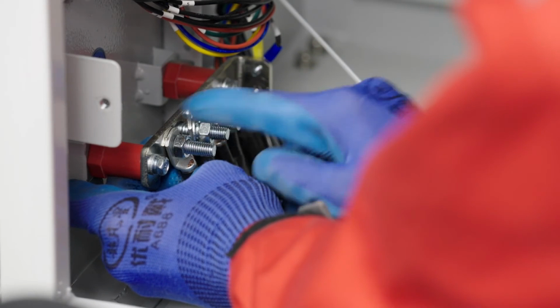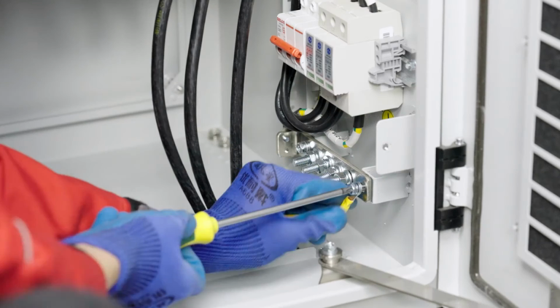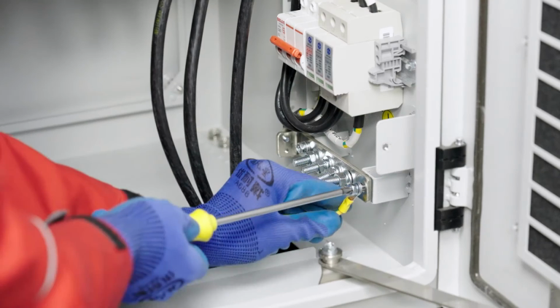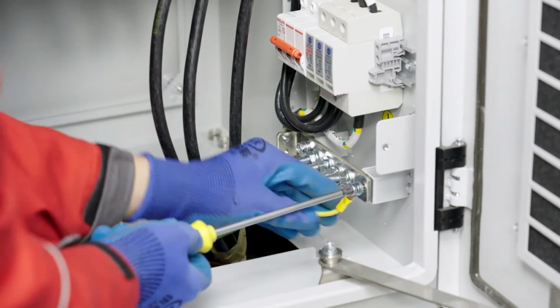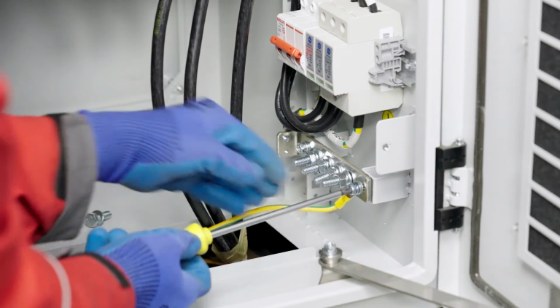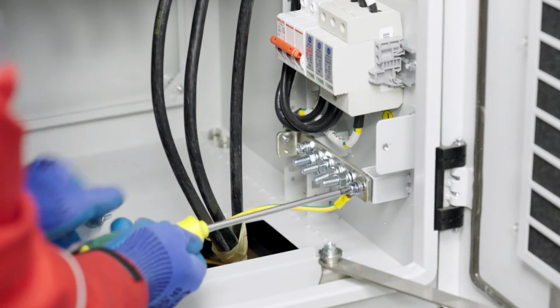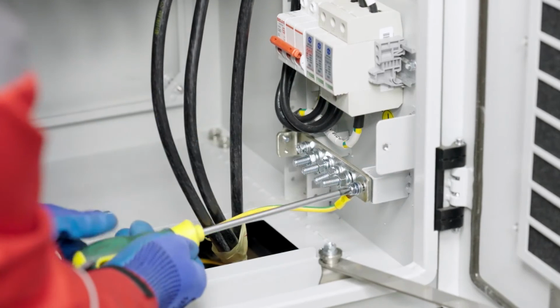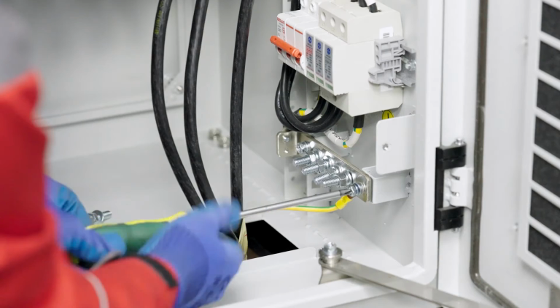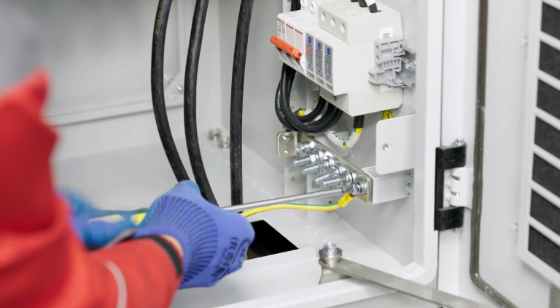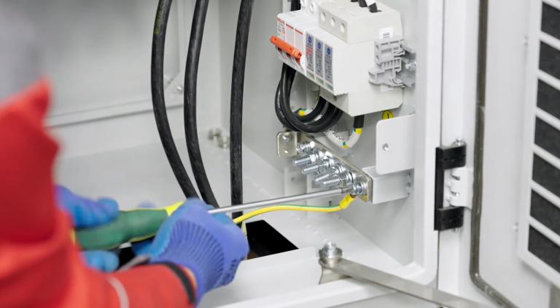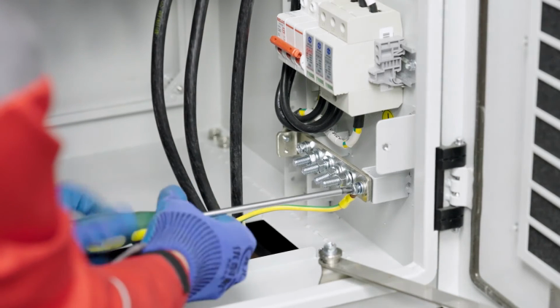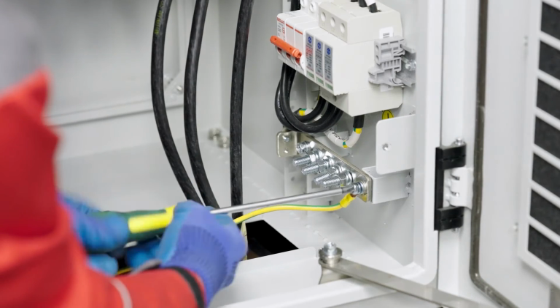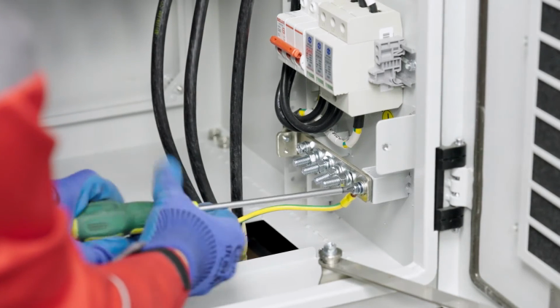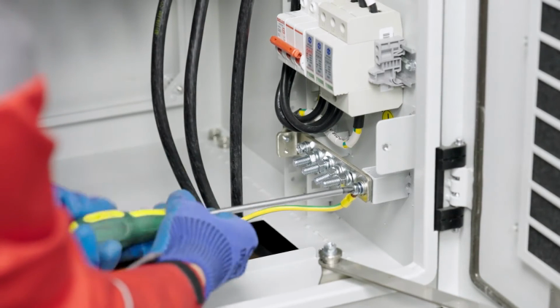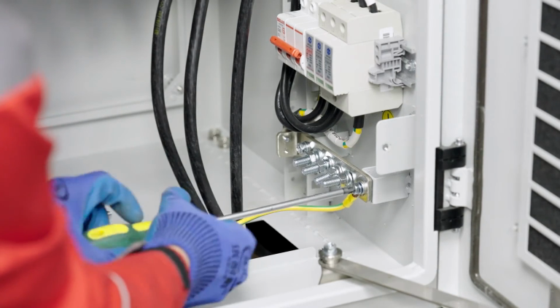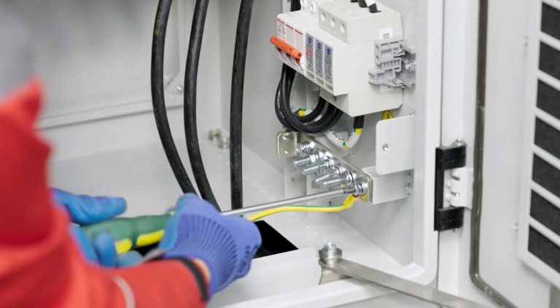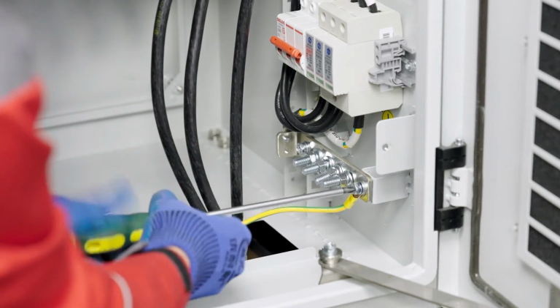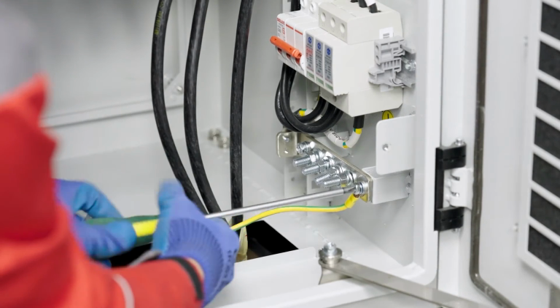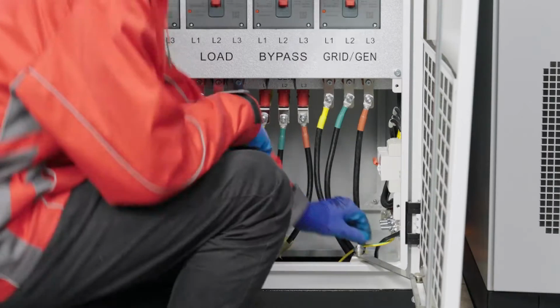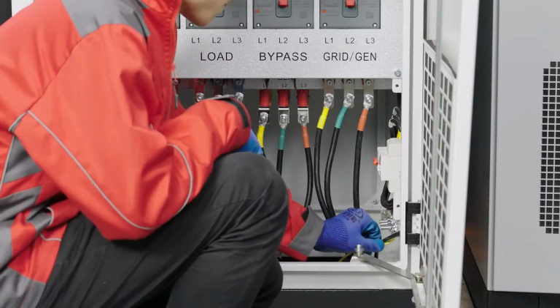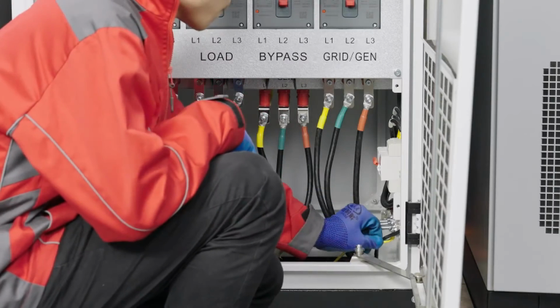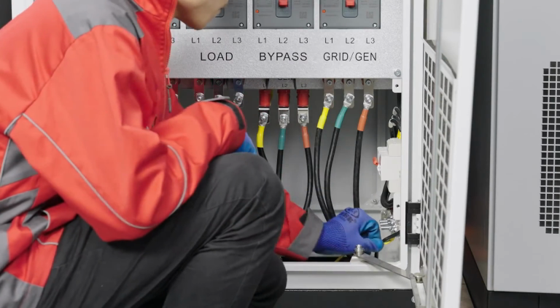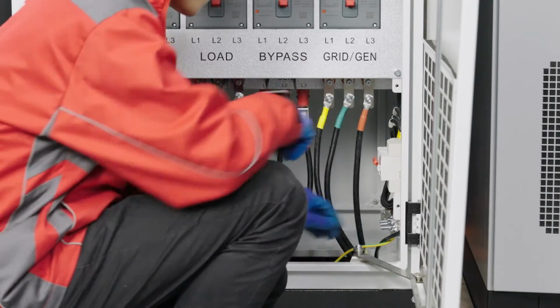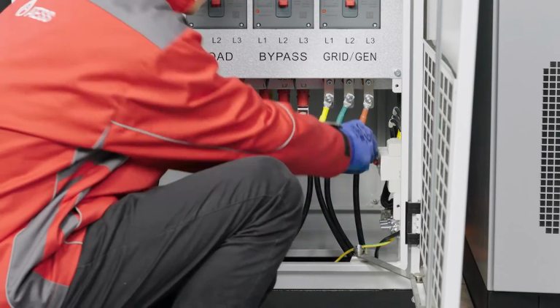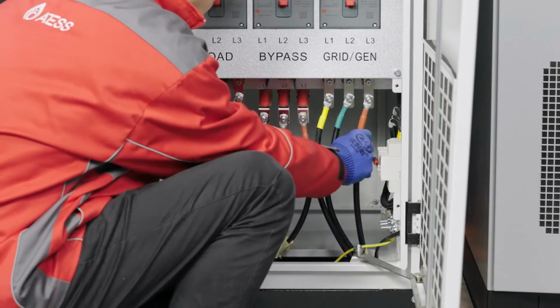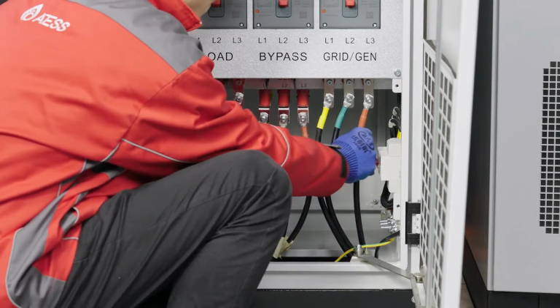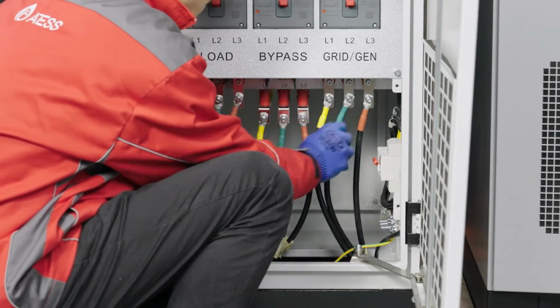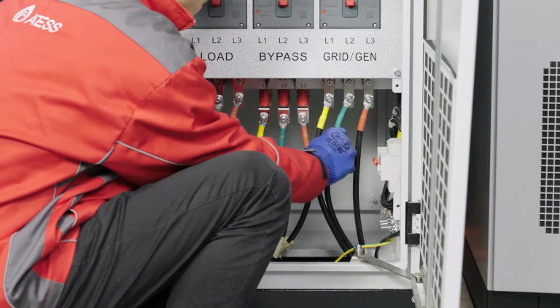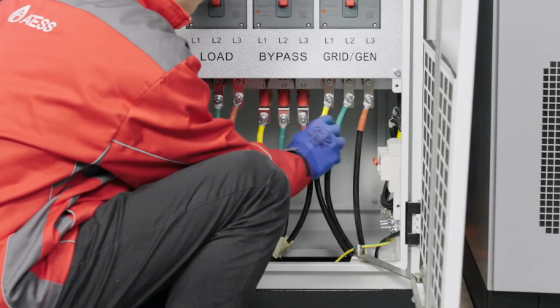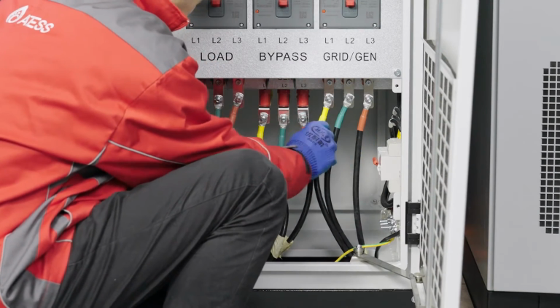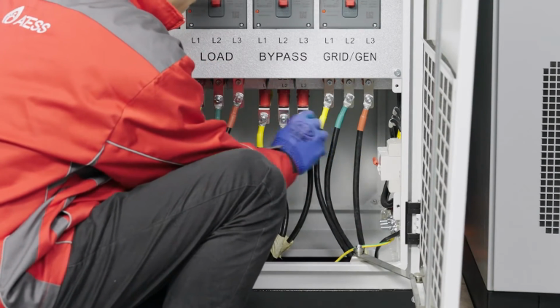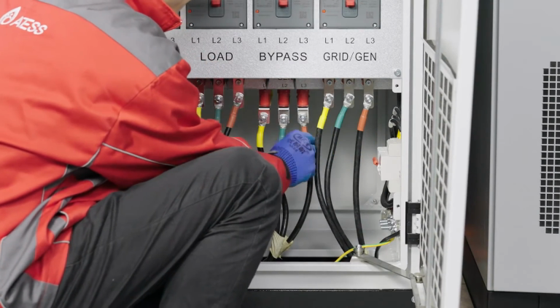Connect the ground cable to the bypass ground bar. Check whether the power cables are connected properly and firmly.